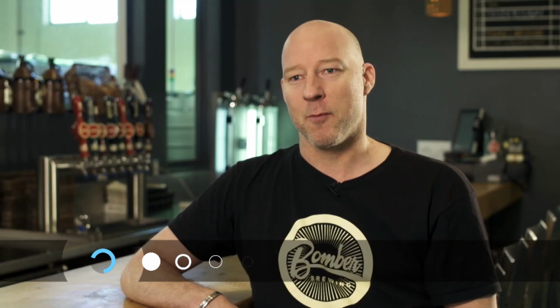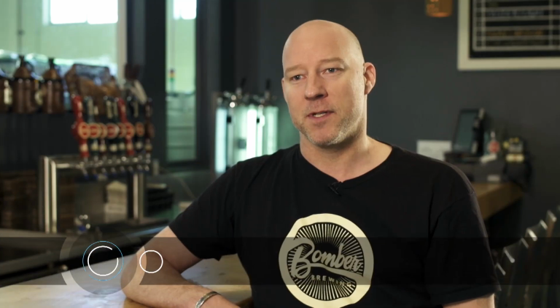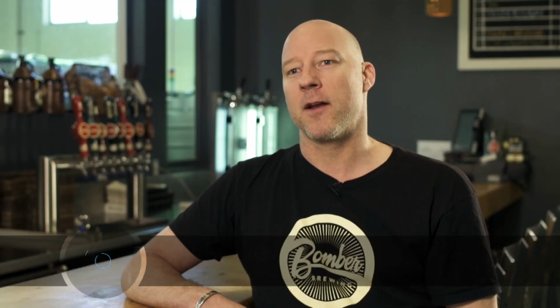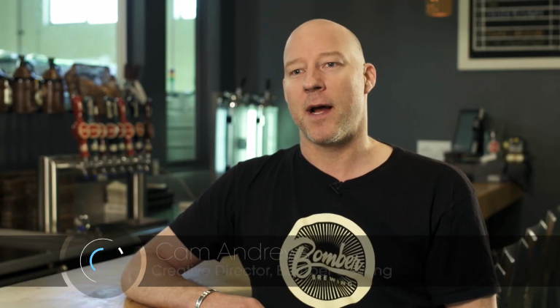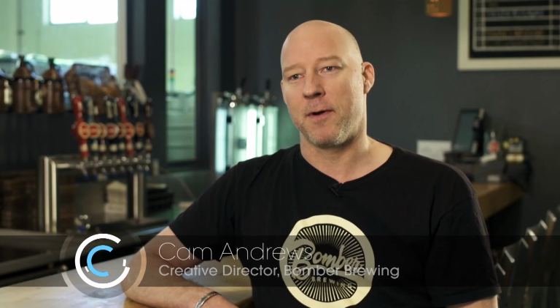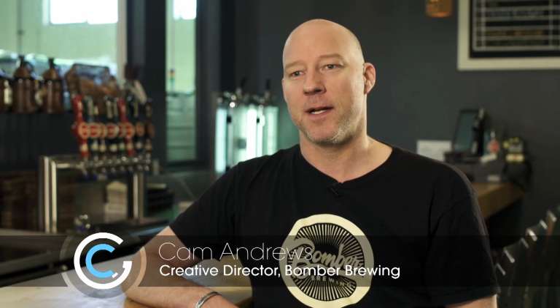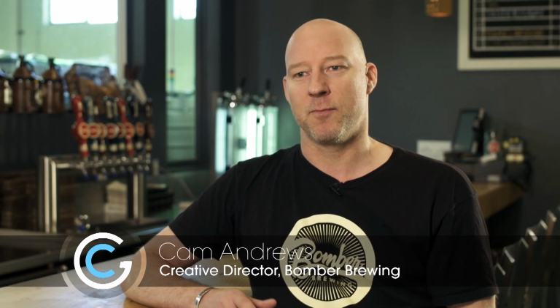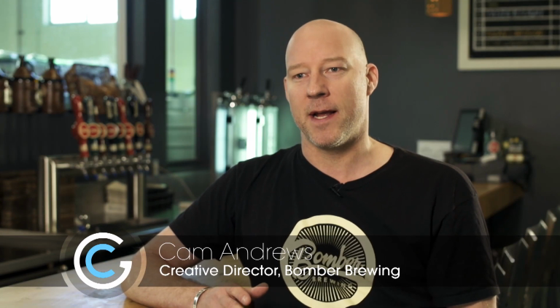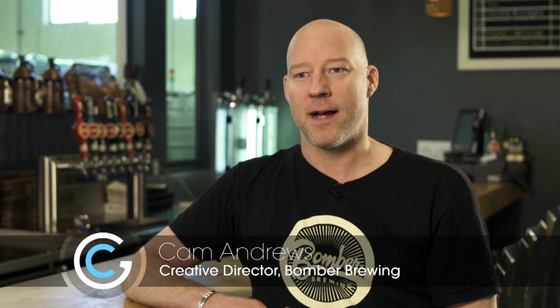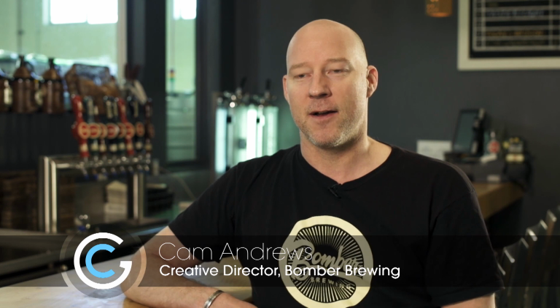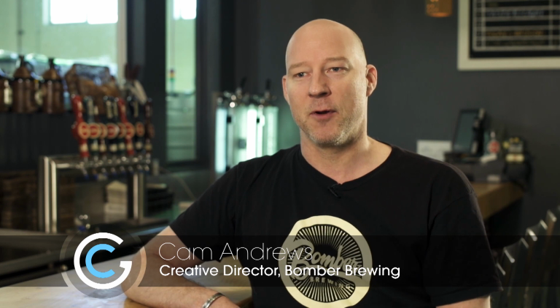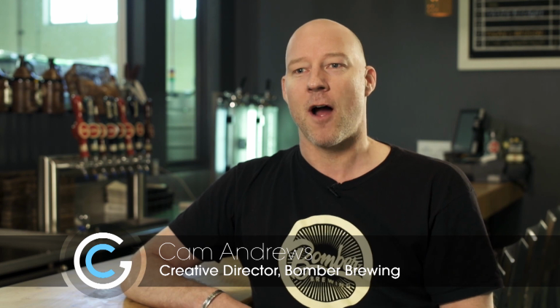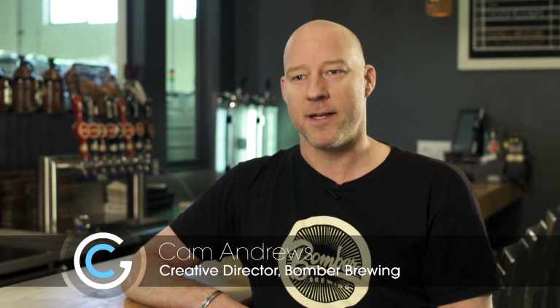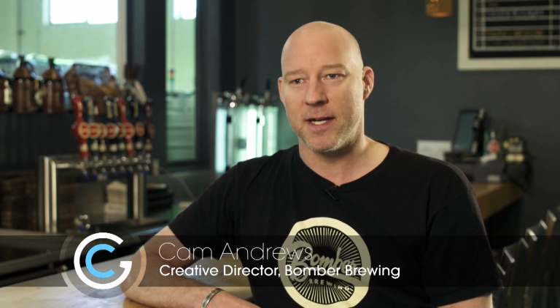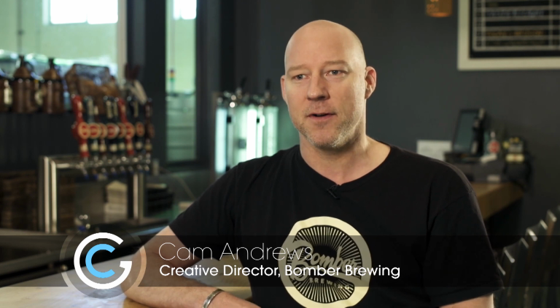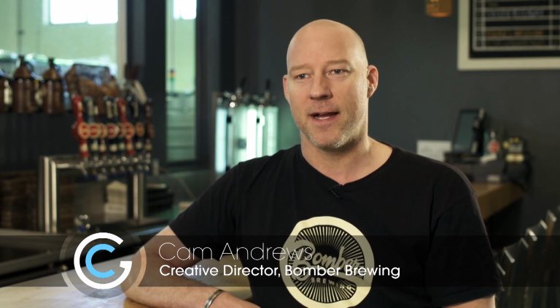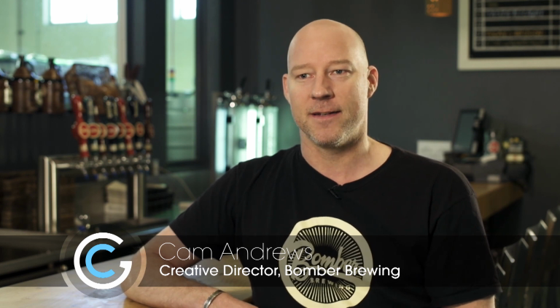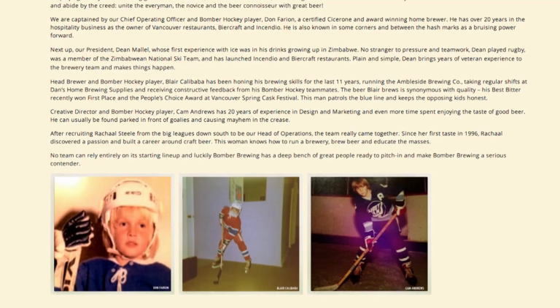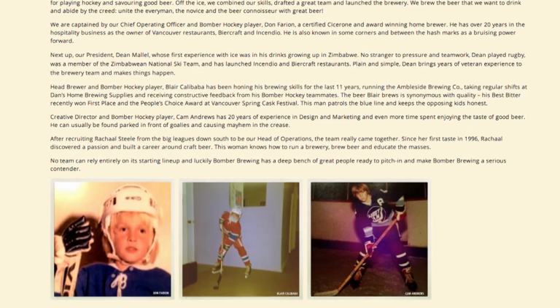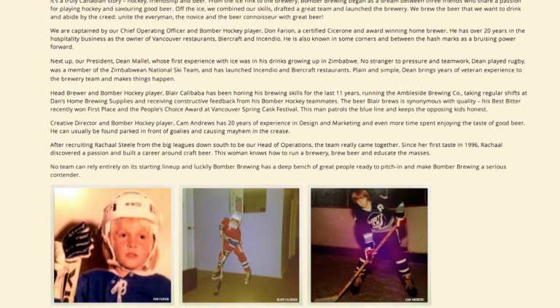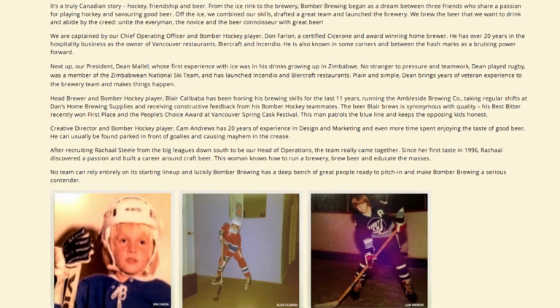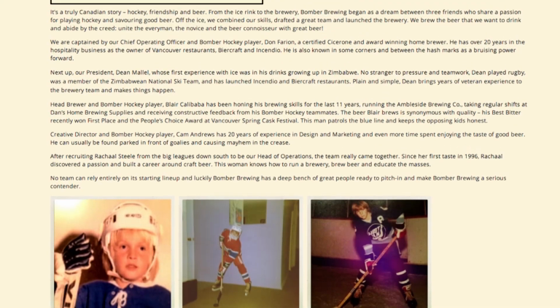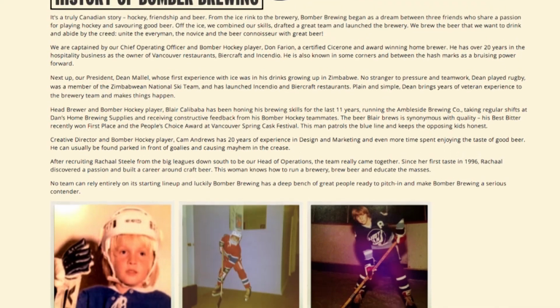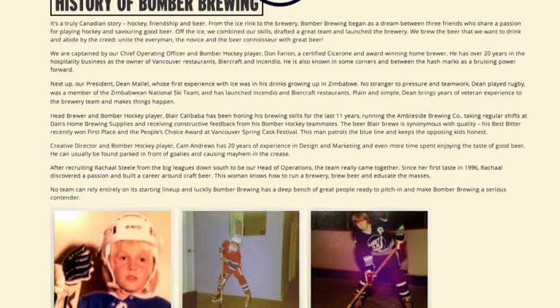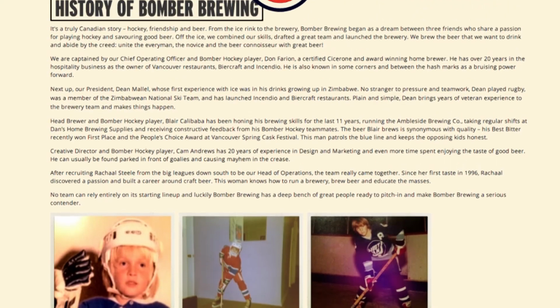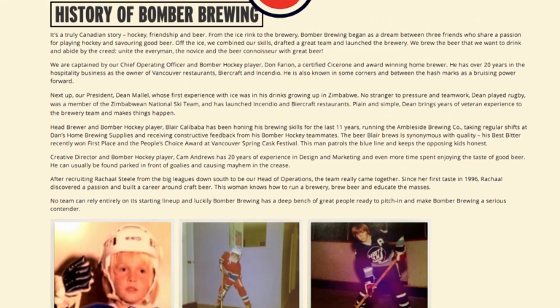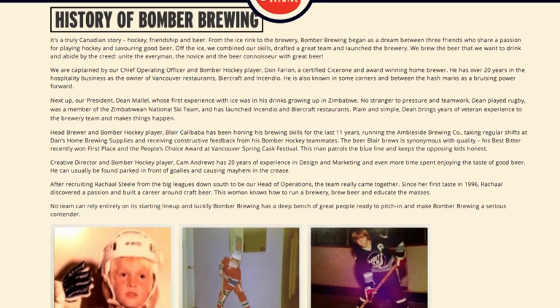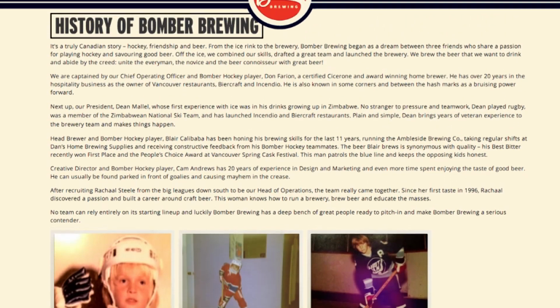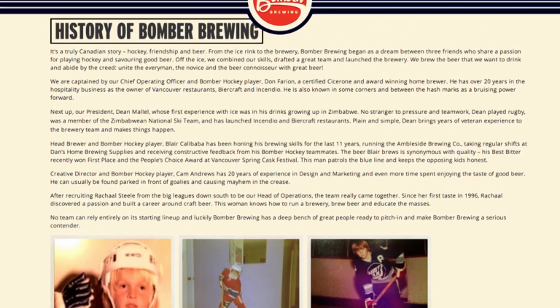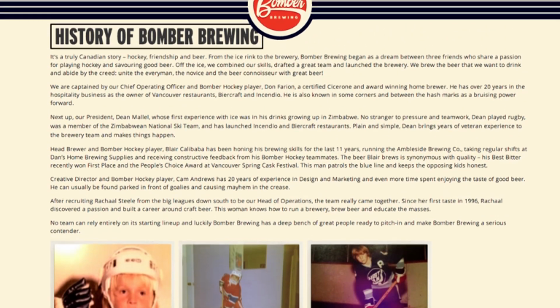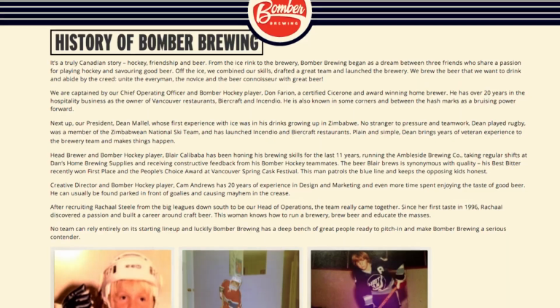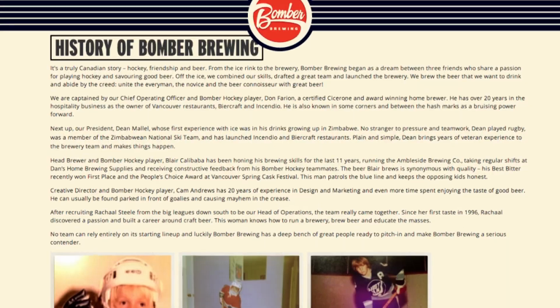Bomber Brewing was founded by three friends who played on a beer league hockey team together, and put their talents together and decided to open up a brewery, and here we are.